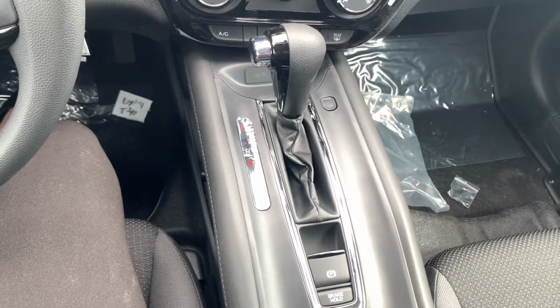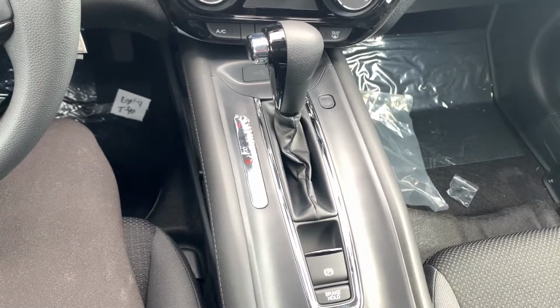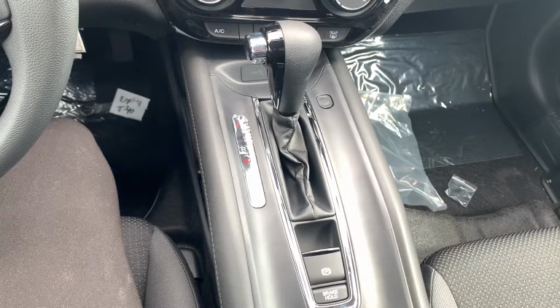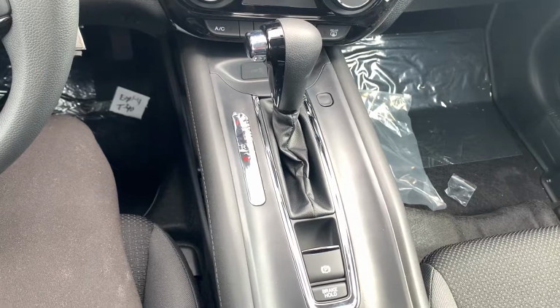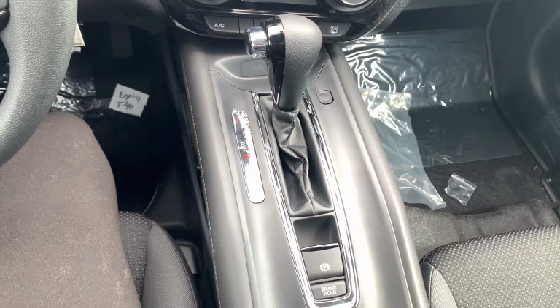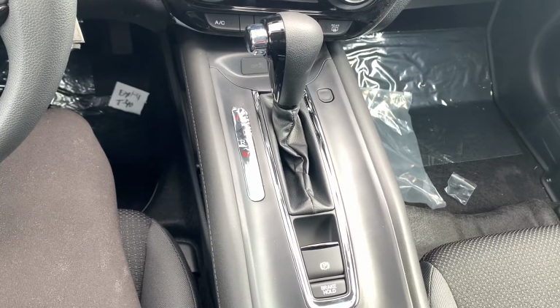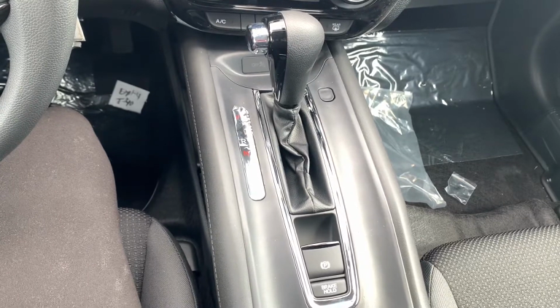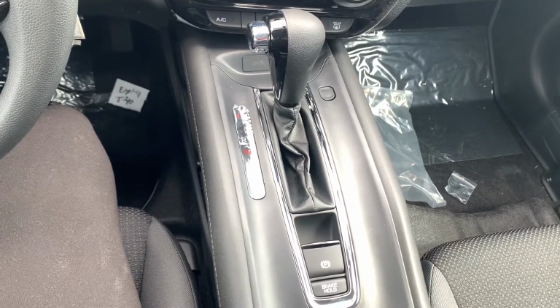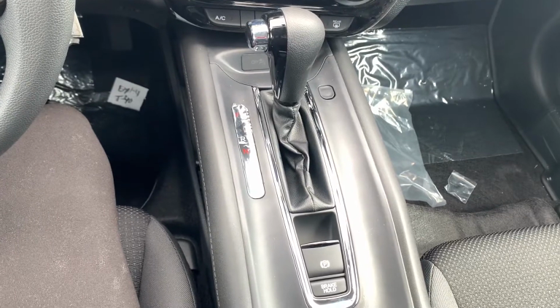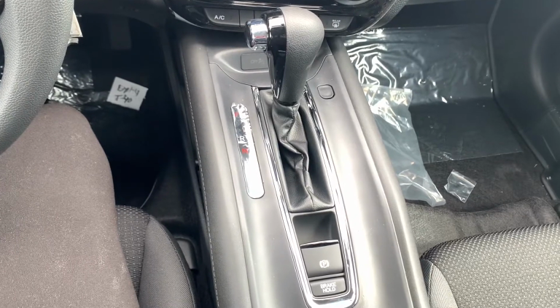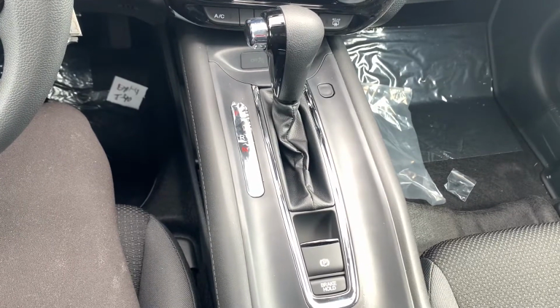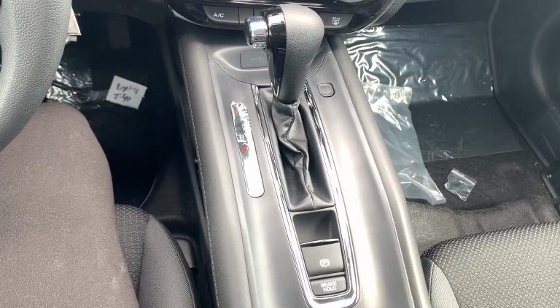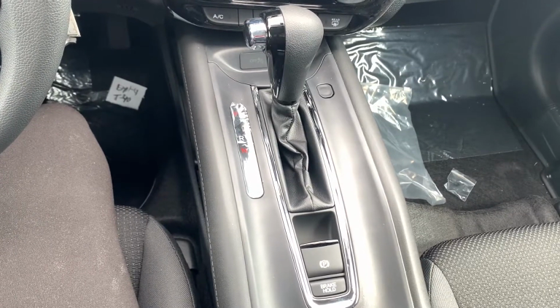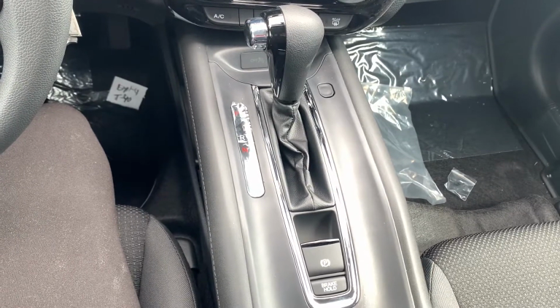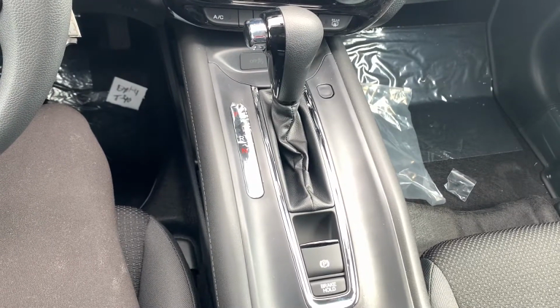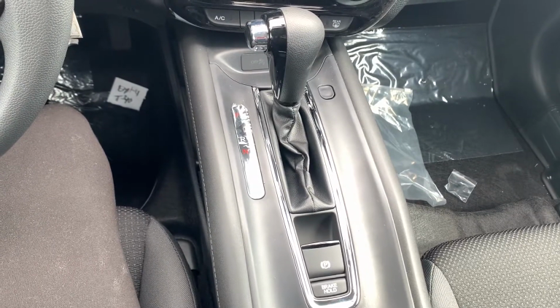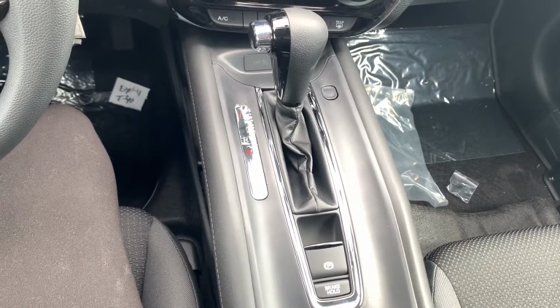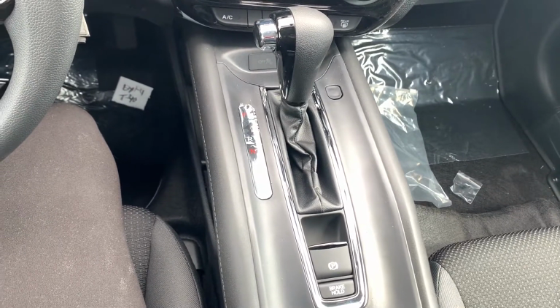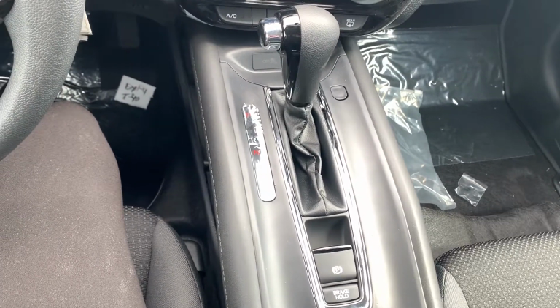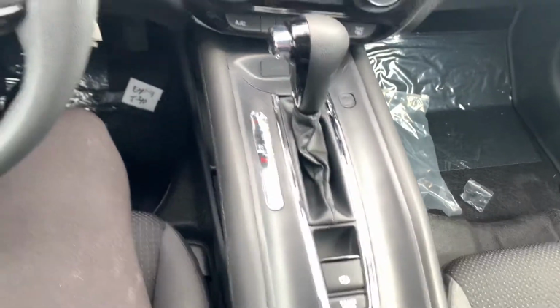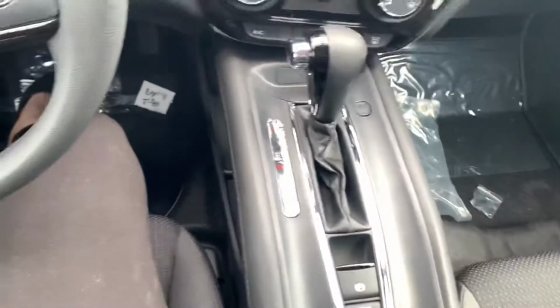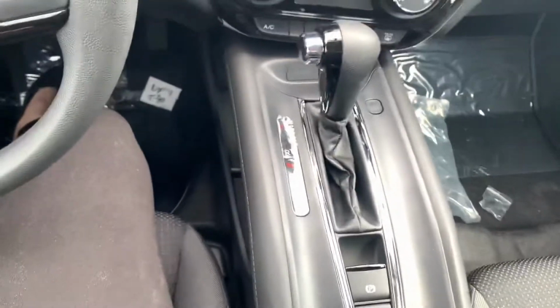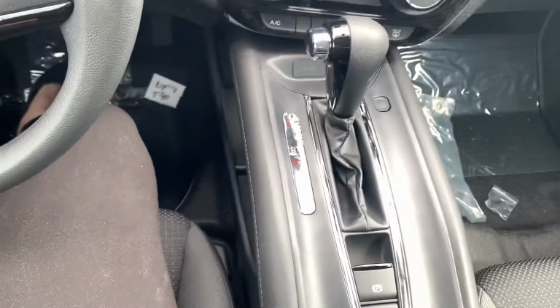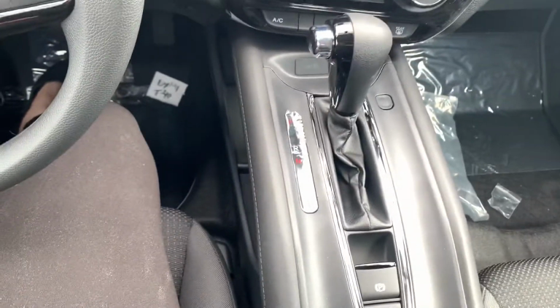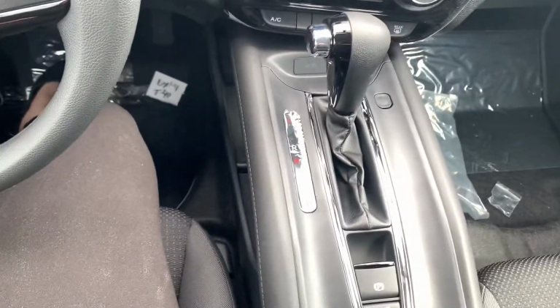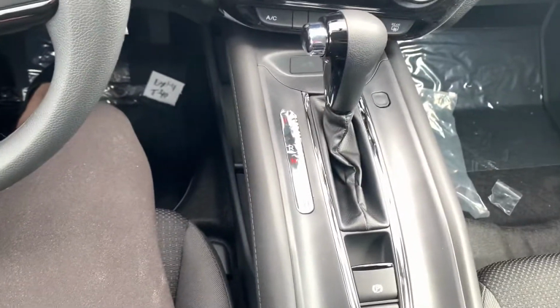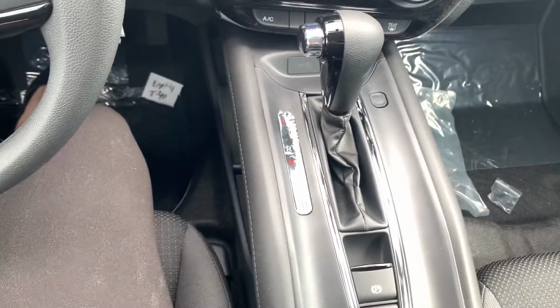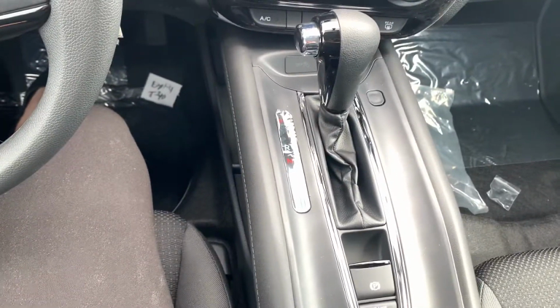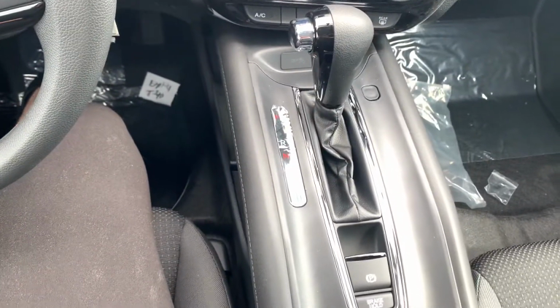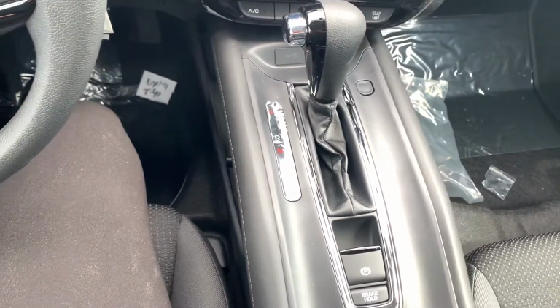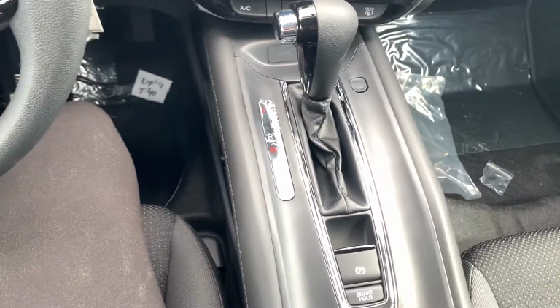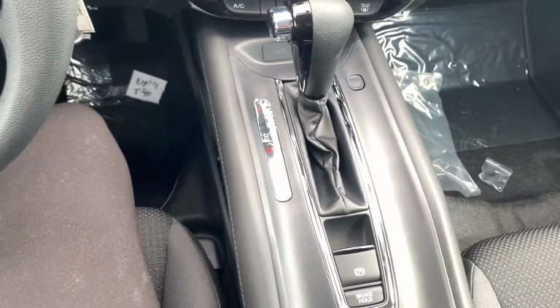Down below you do have your electric parking brake and brake hold if you ever felt the need. Brake hold is really awesome for stop-and-go traffic, parking lots, or even those pesky hills.